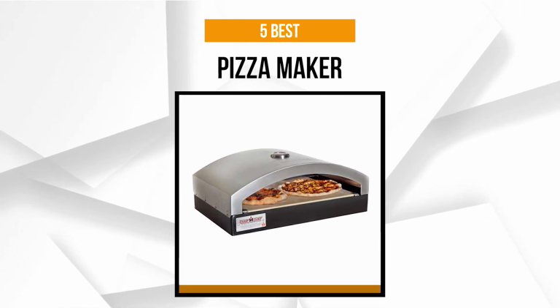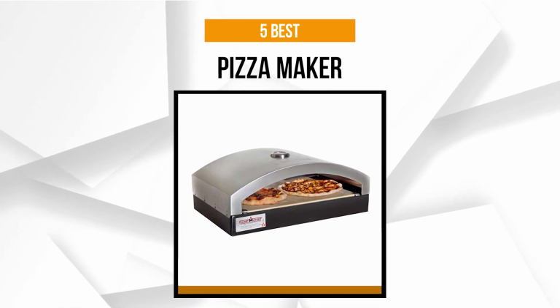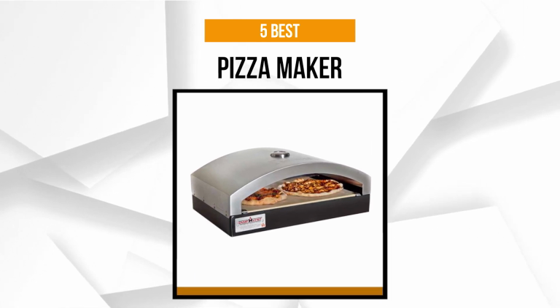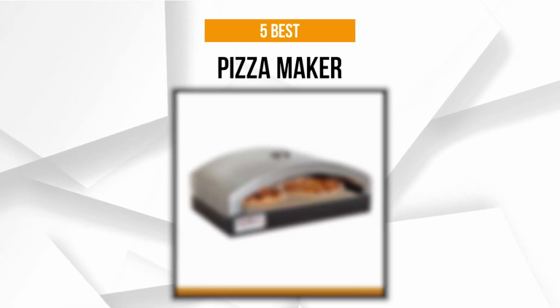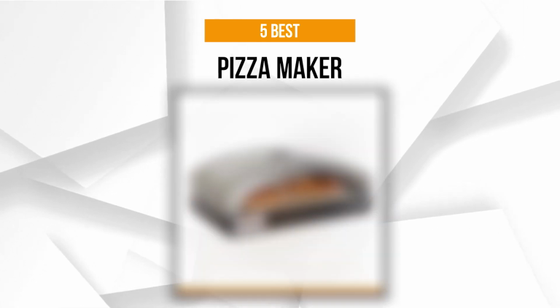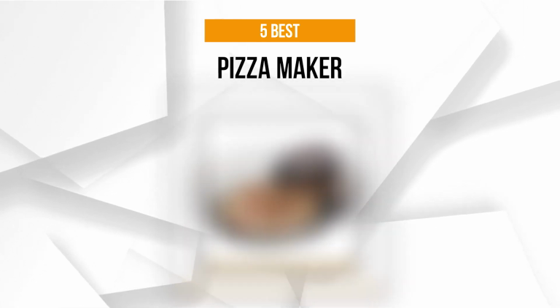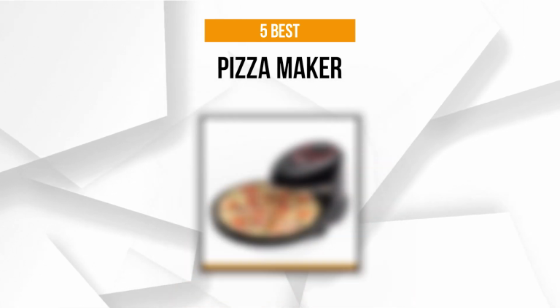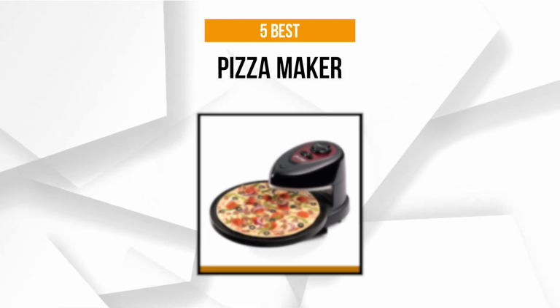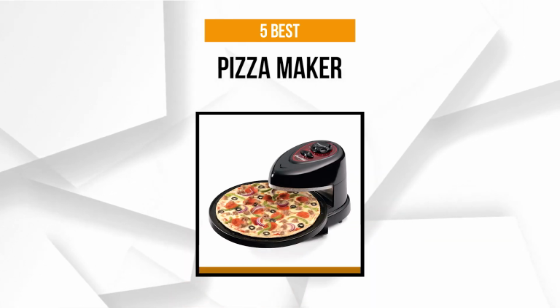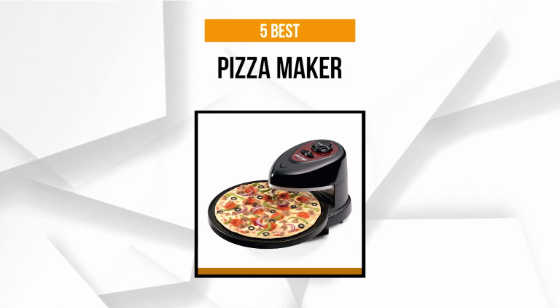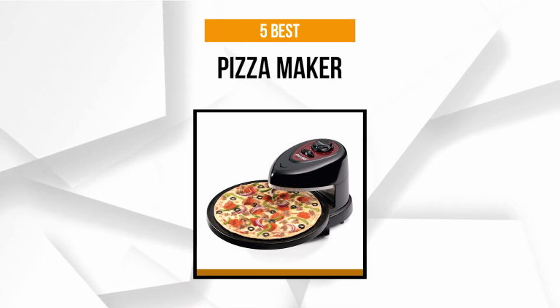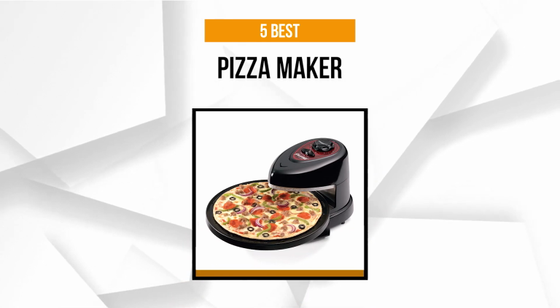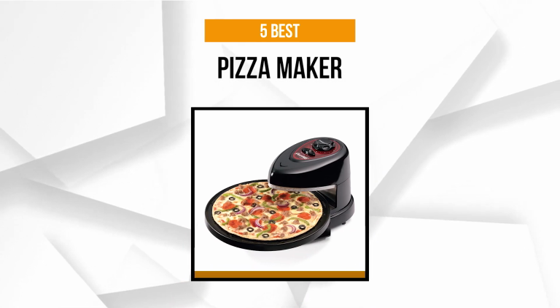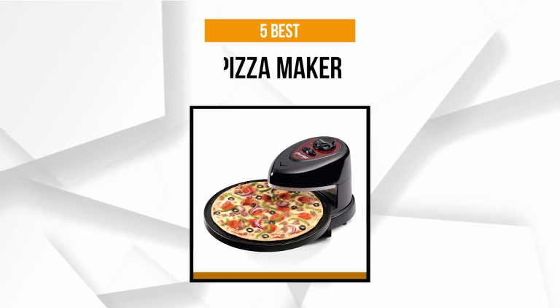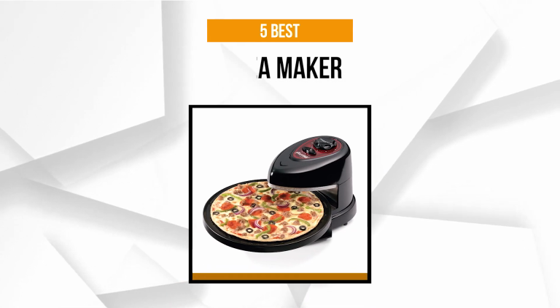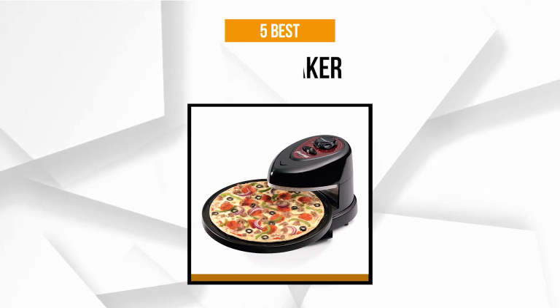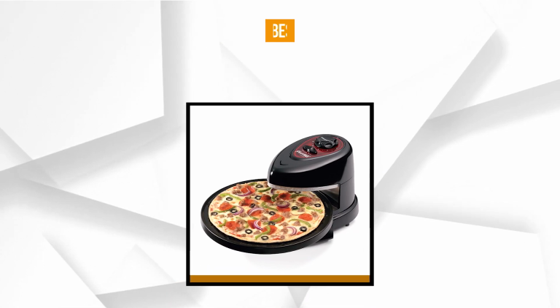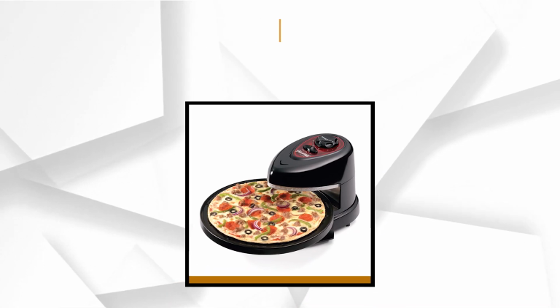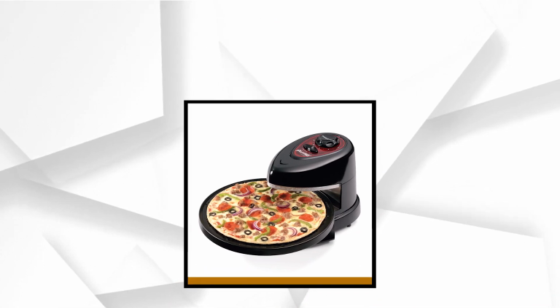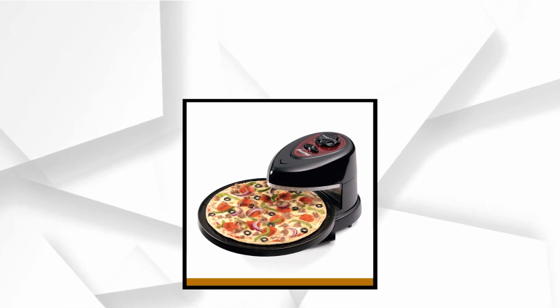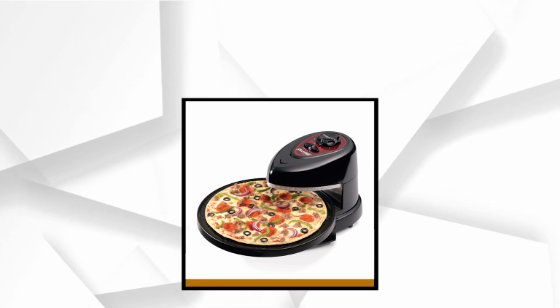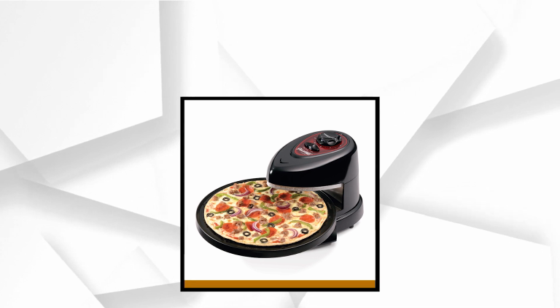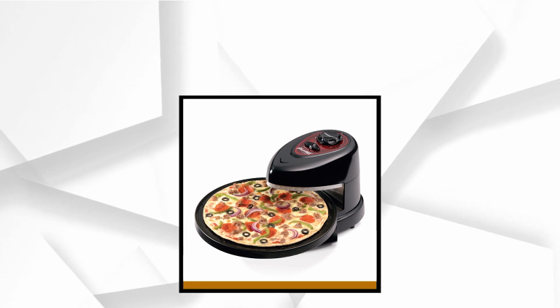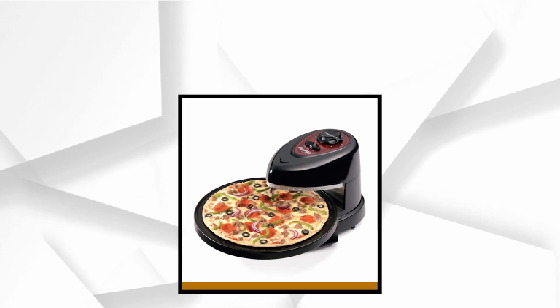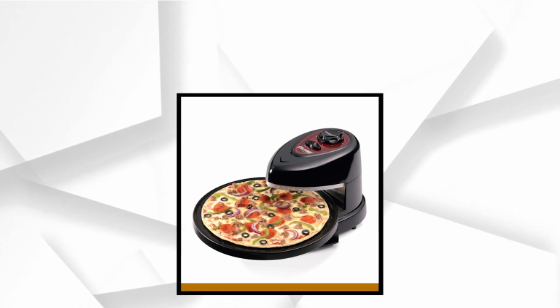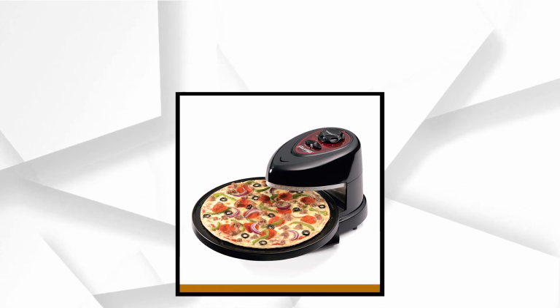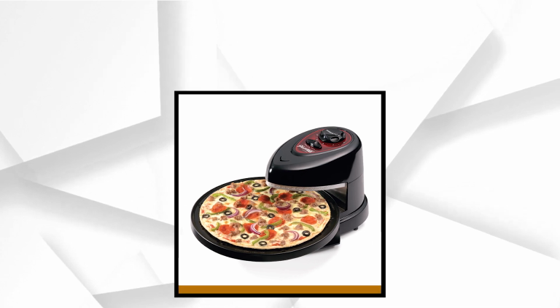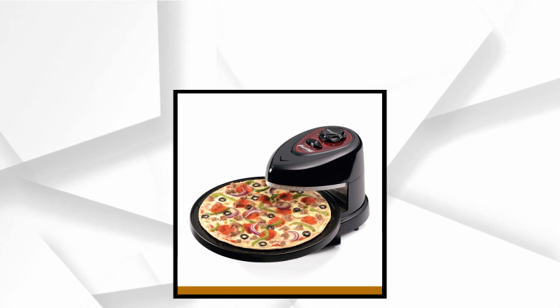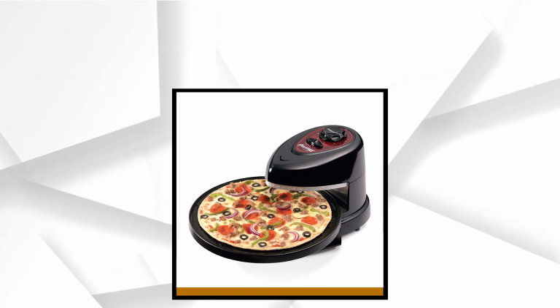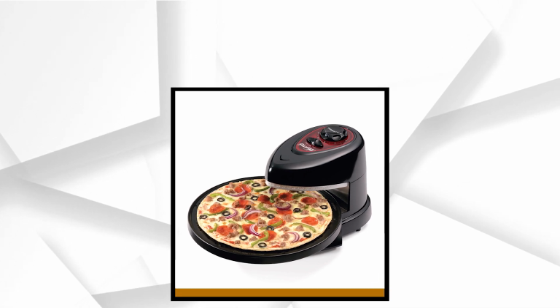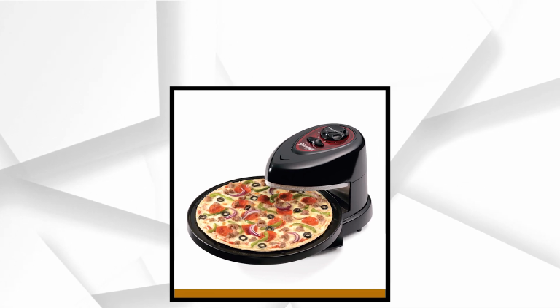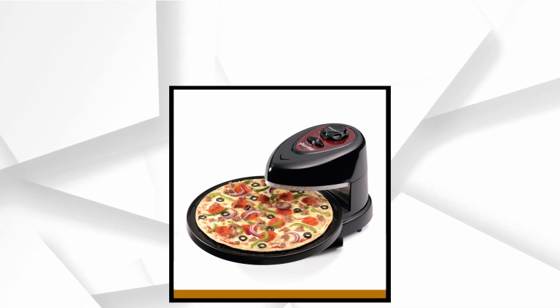Stay tuned as we review the 5 Best Pizza Makers on the market. And now, let's start!